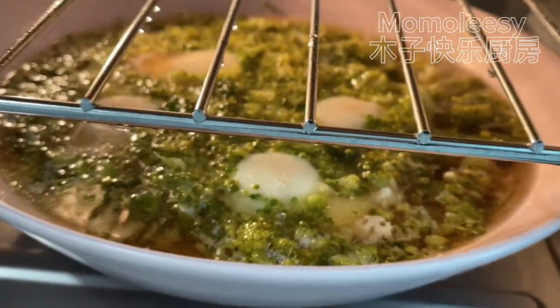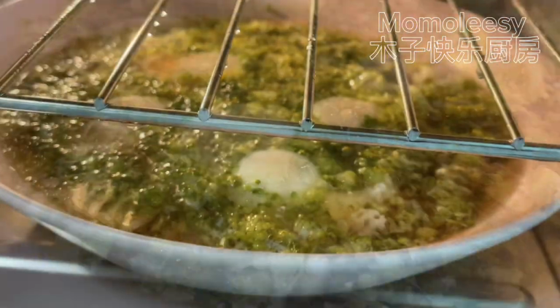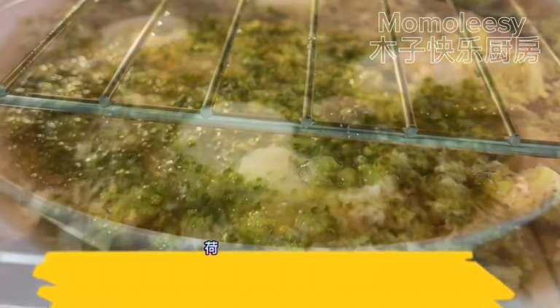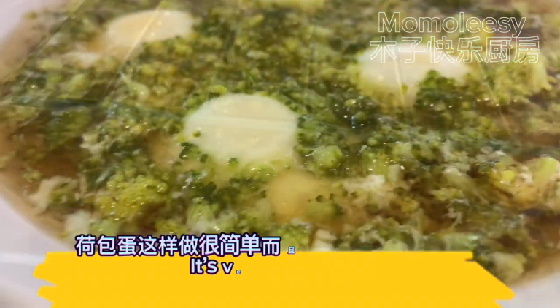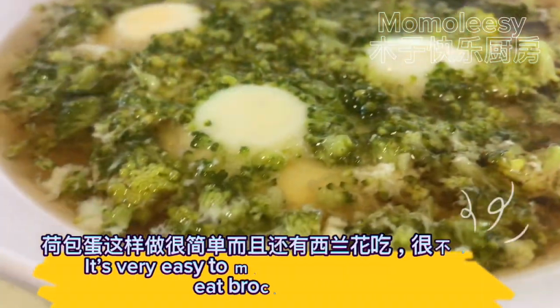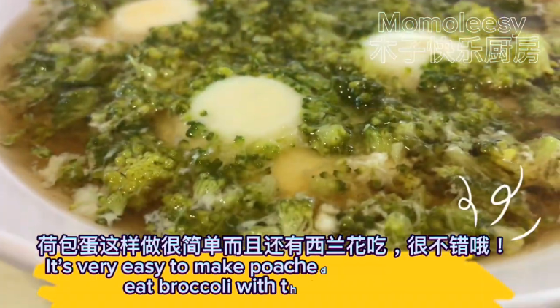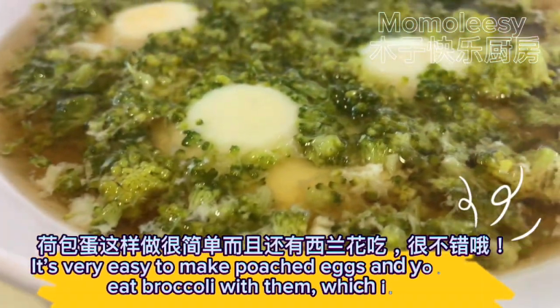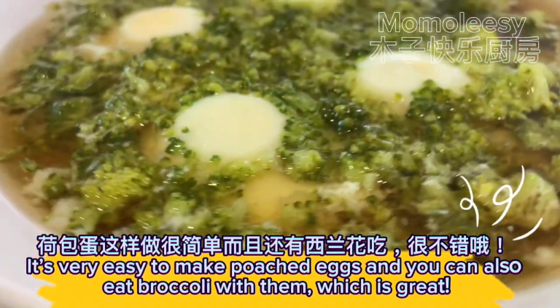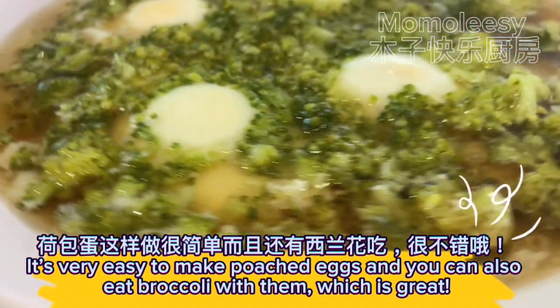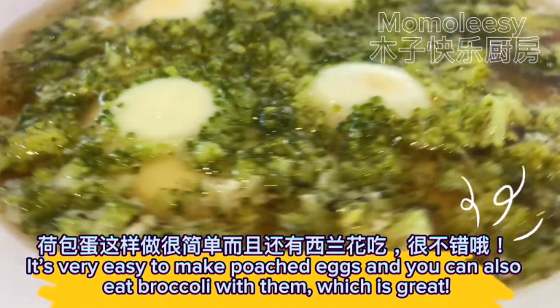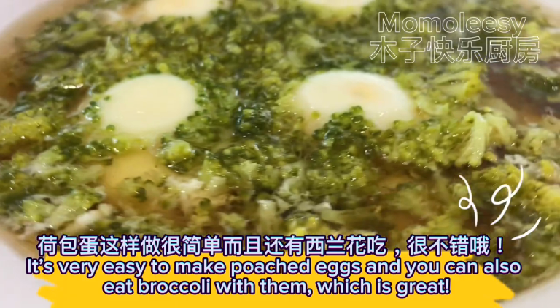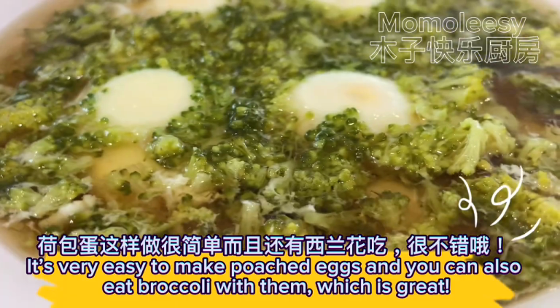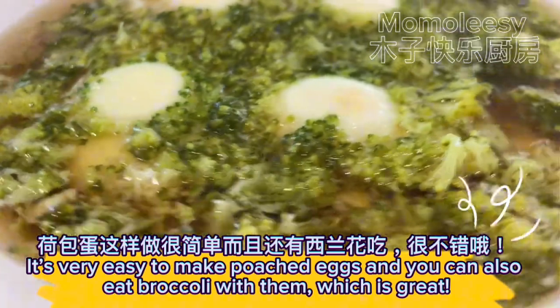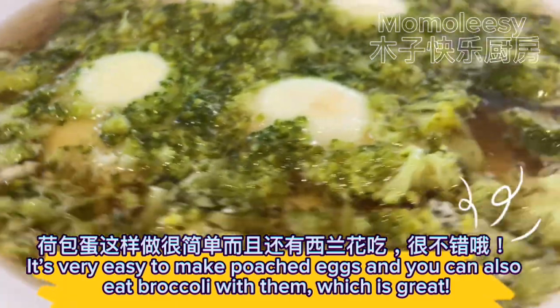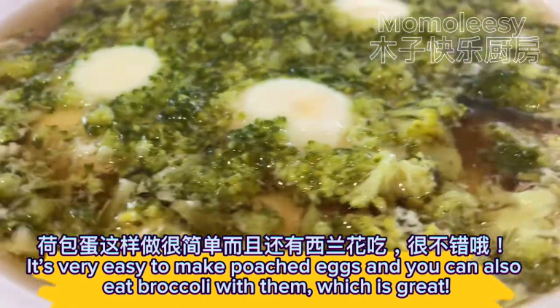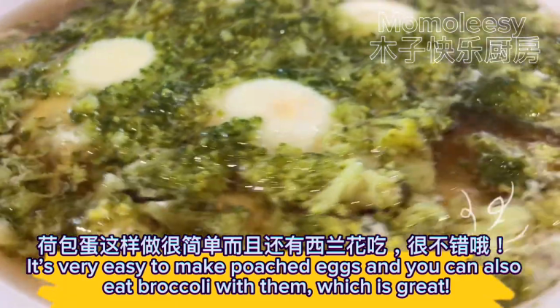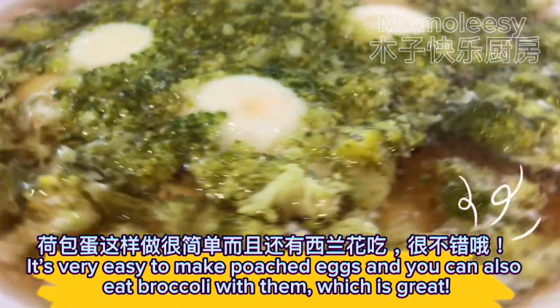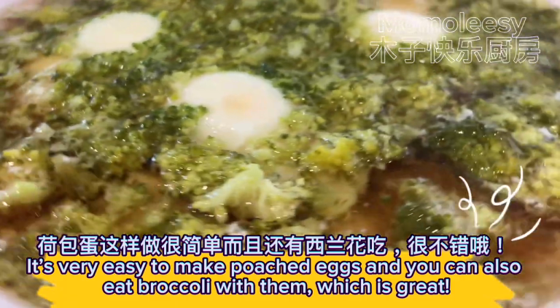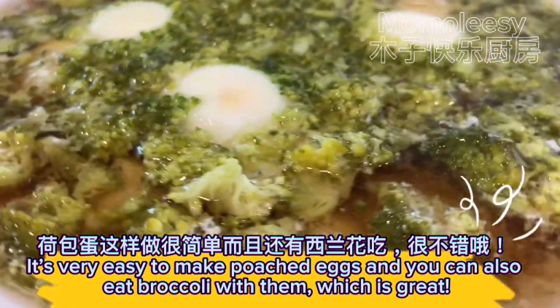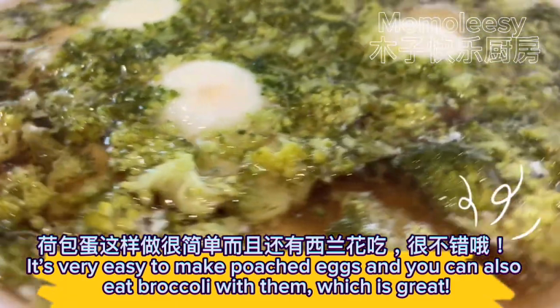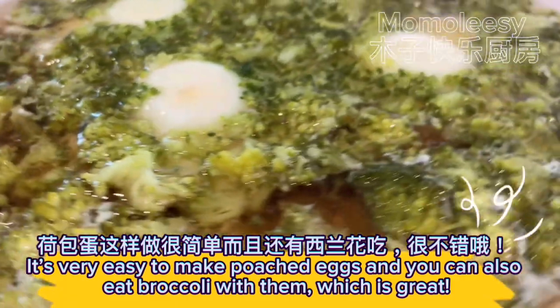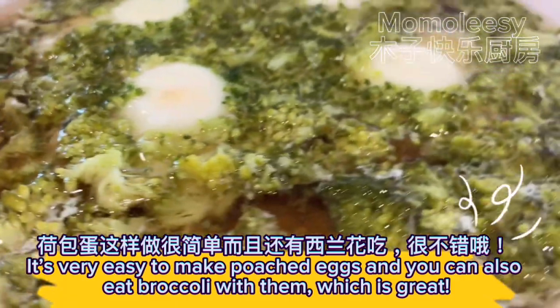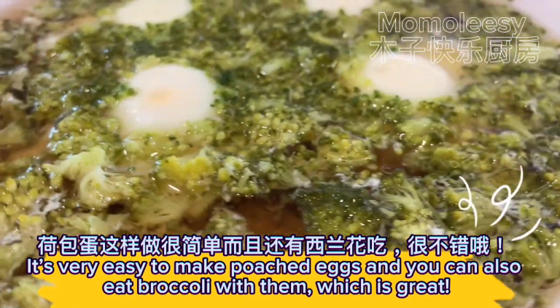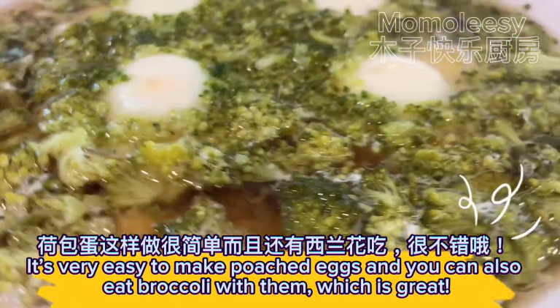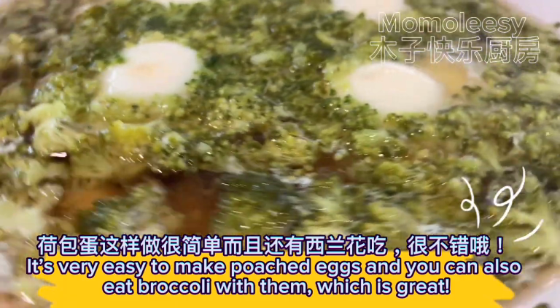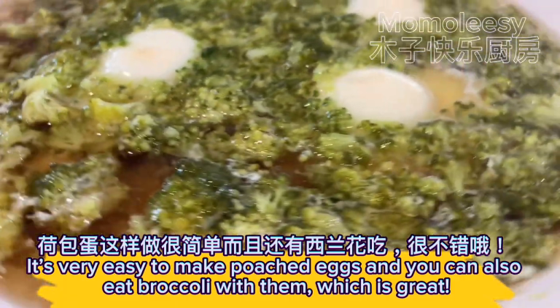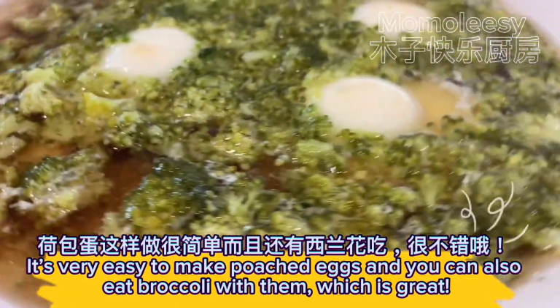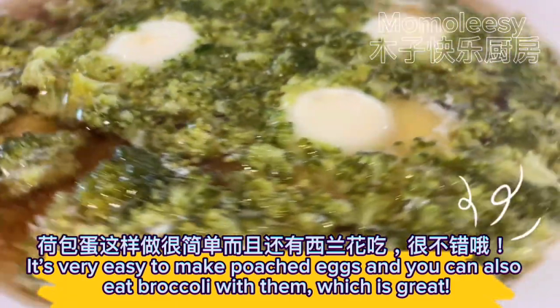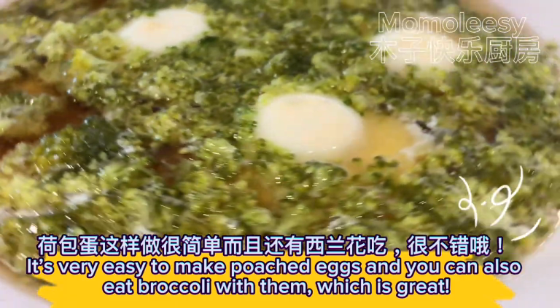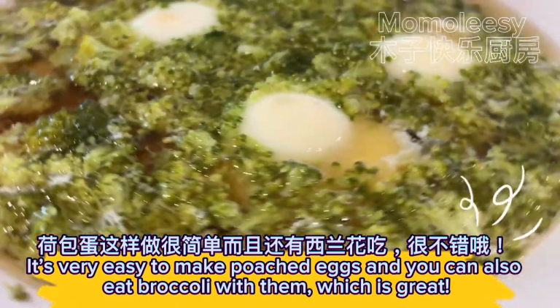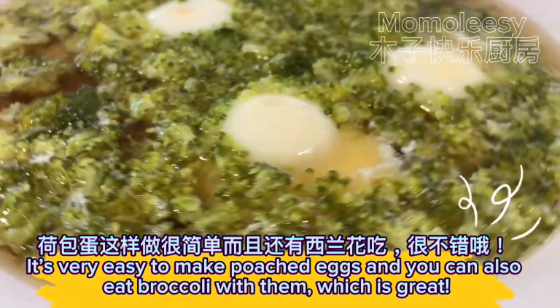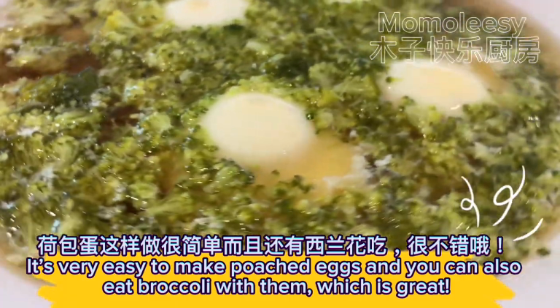It's very easy to make poached eggs, and you can also eat them with broccoli, which is great.